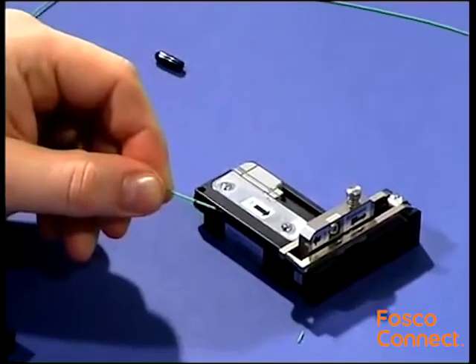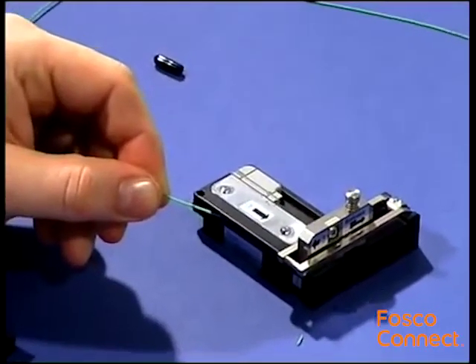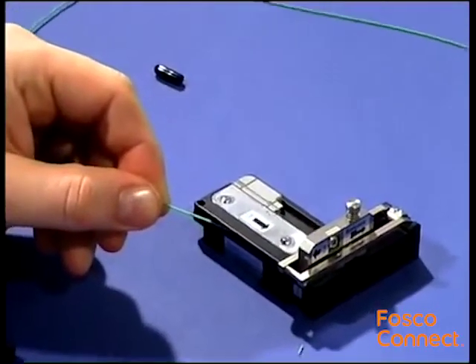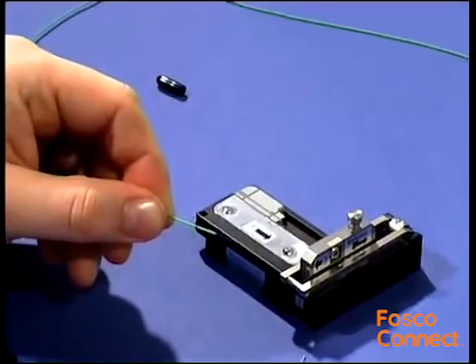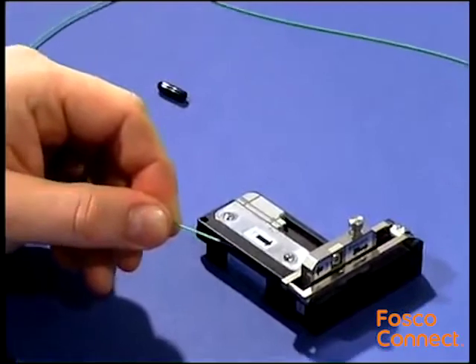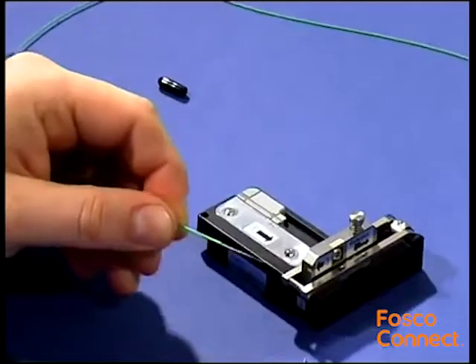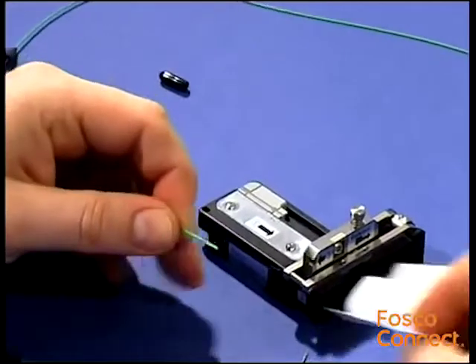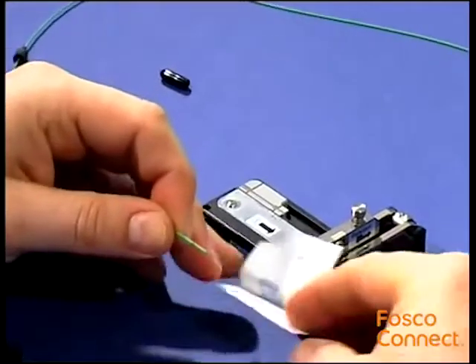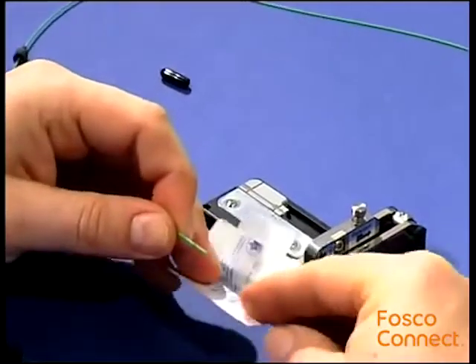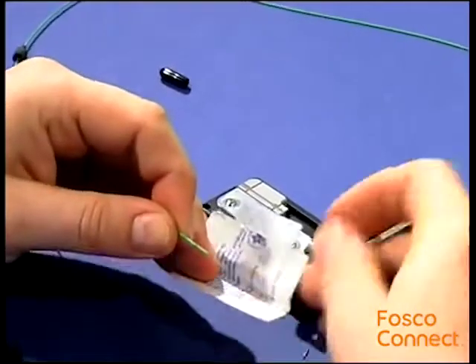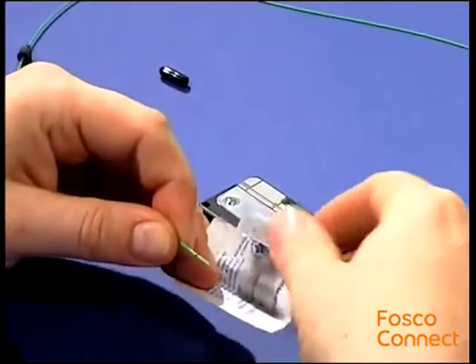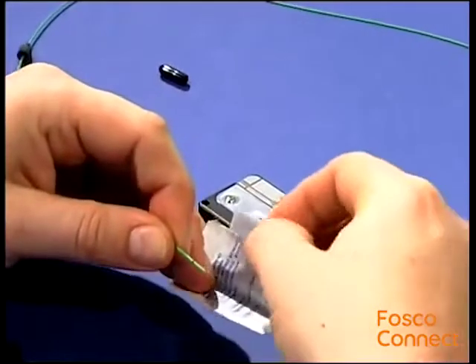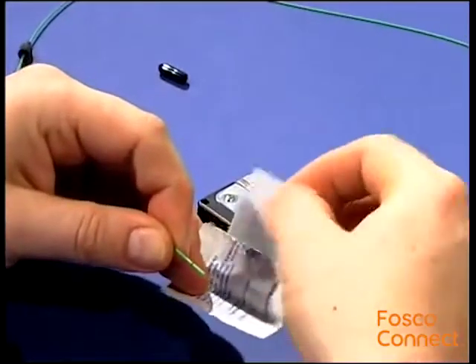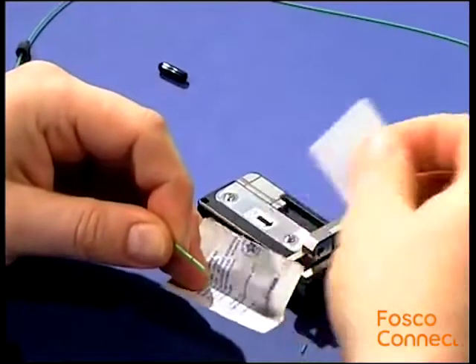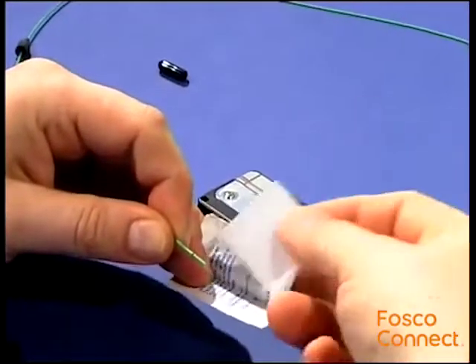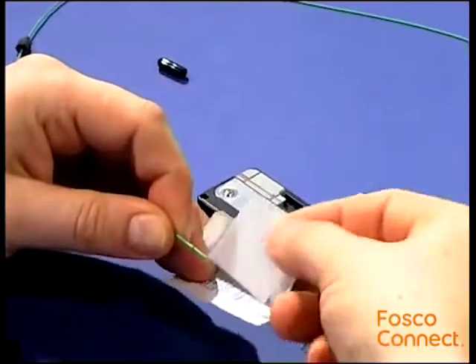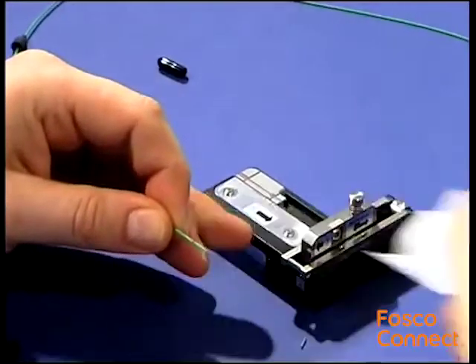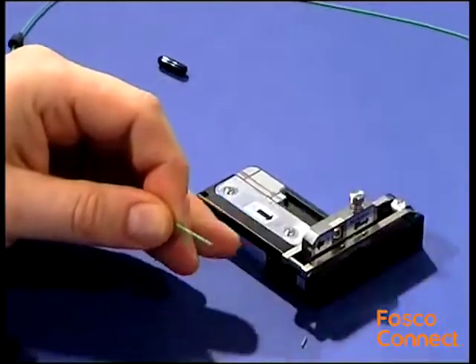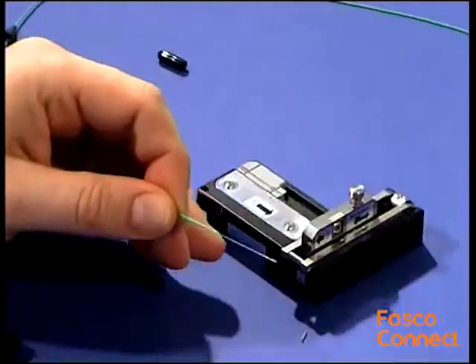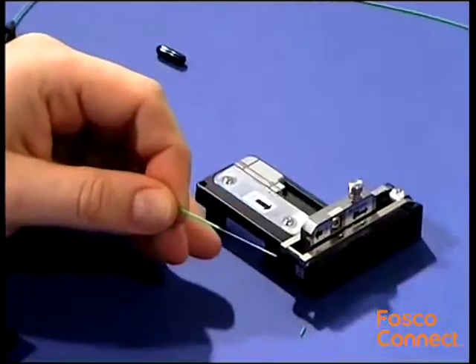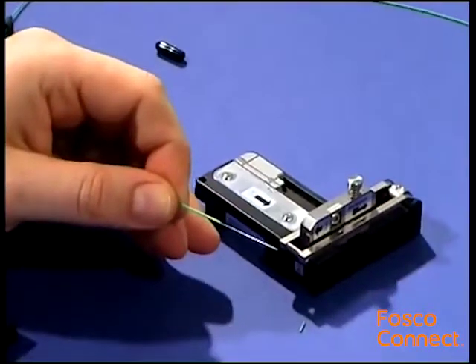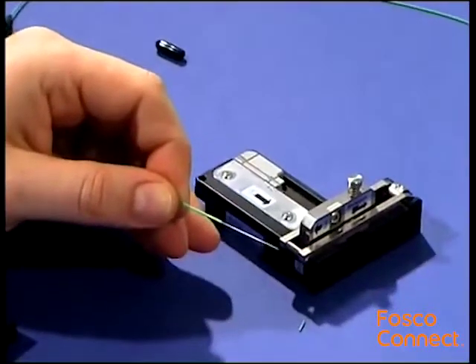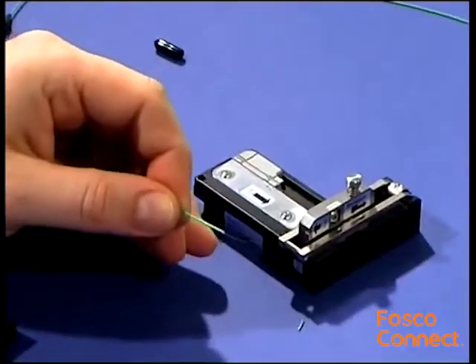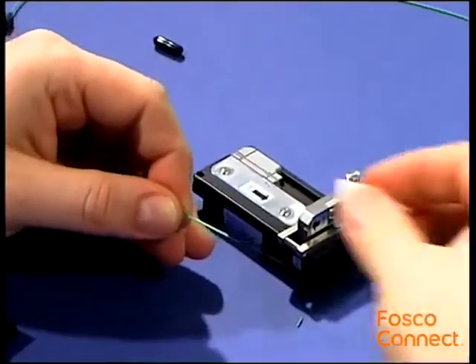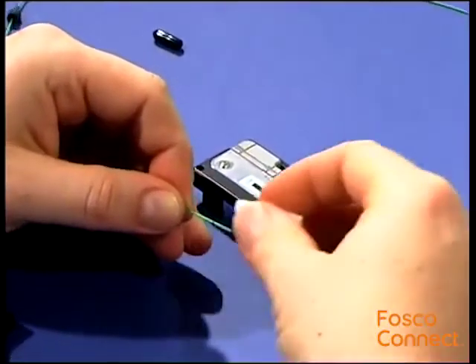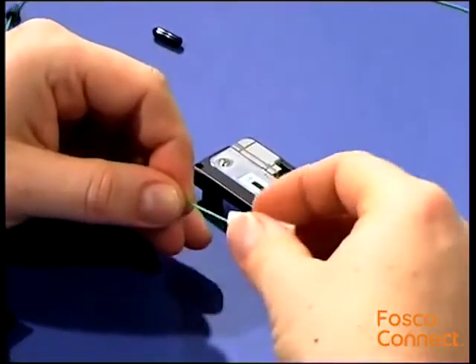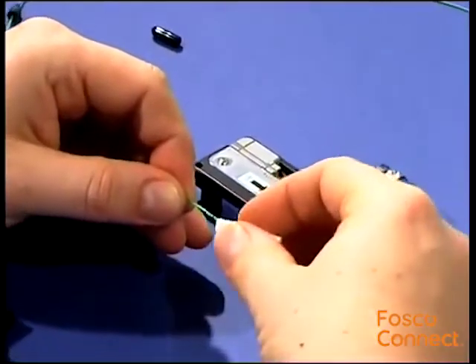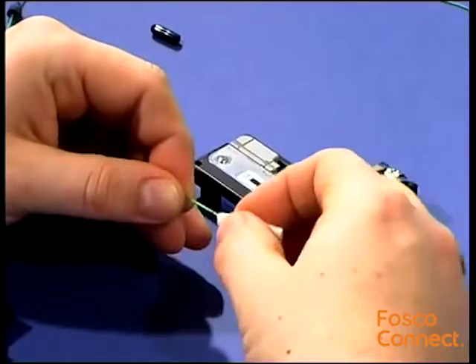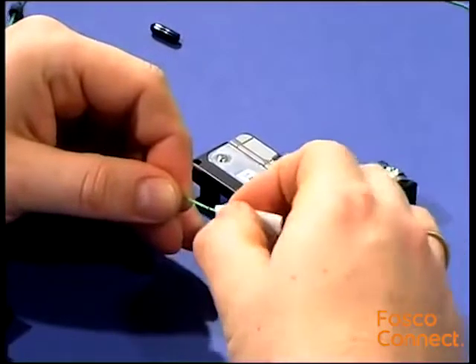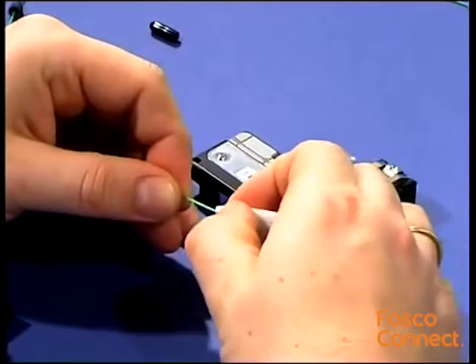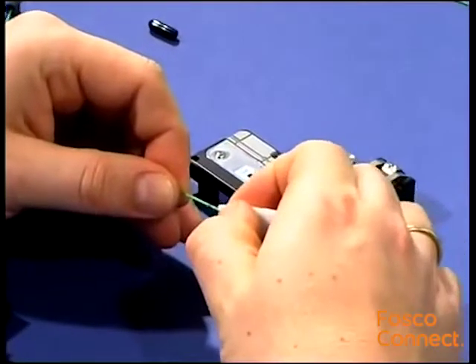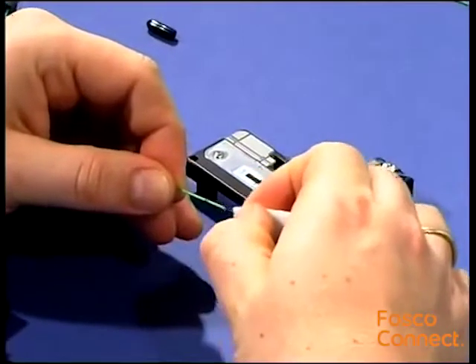Clean the fiber with a wipe and pure alcohol. Be aware not to remove the second mark.